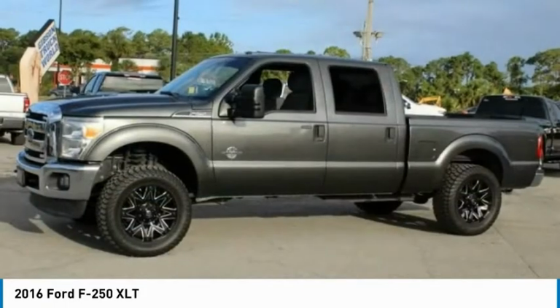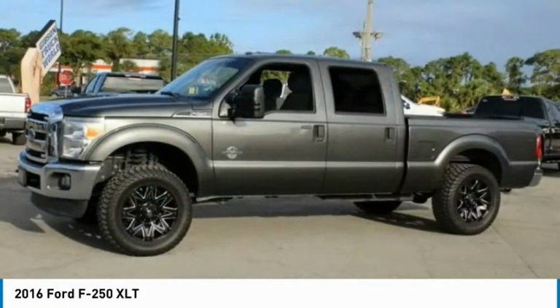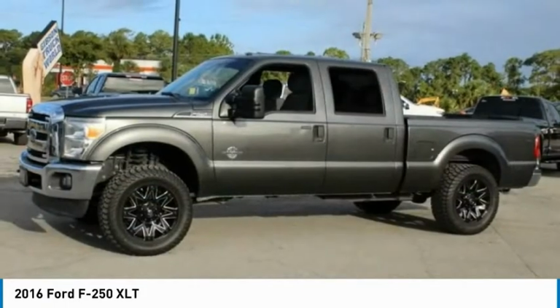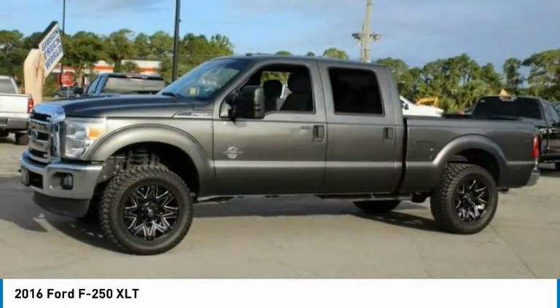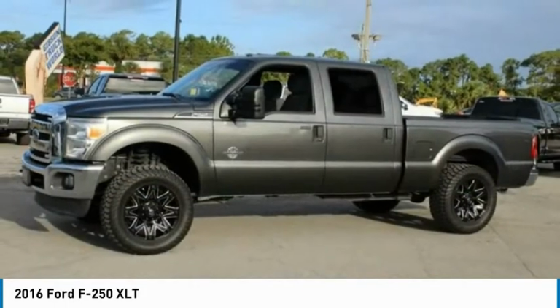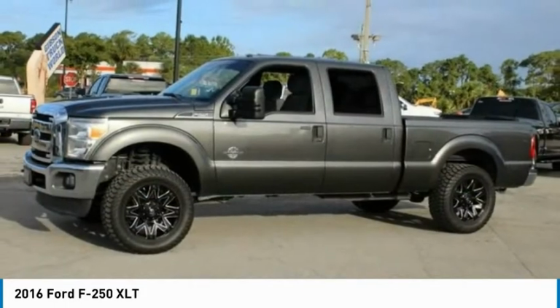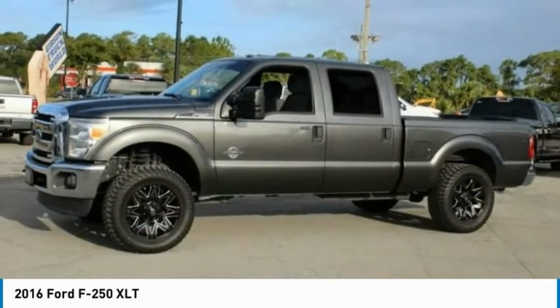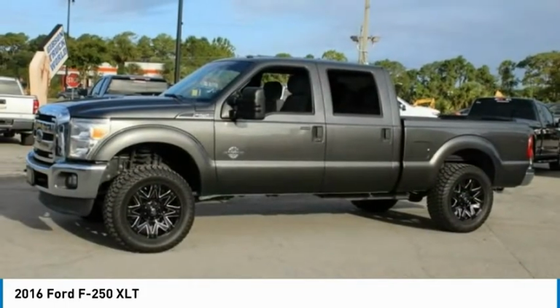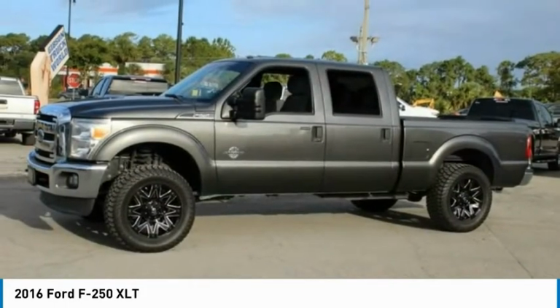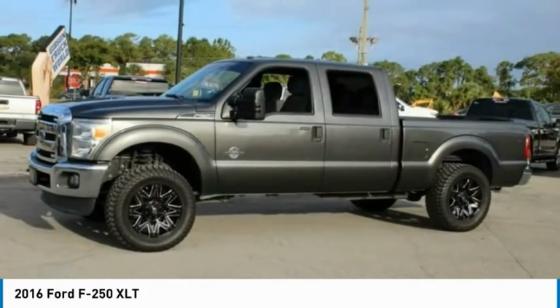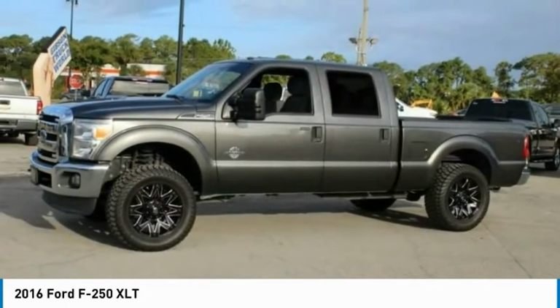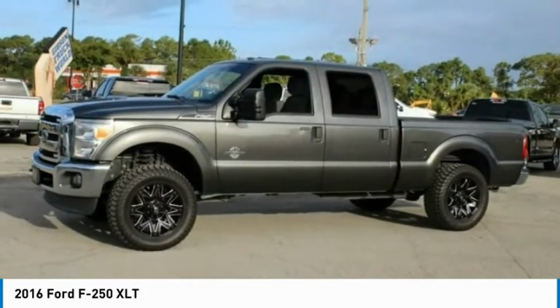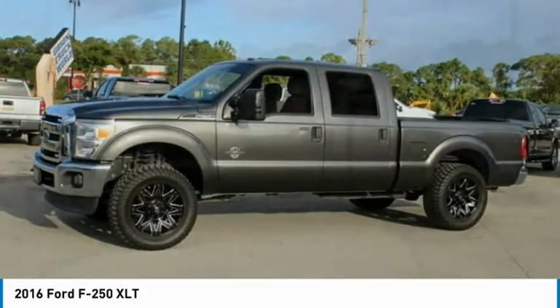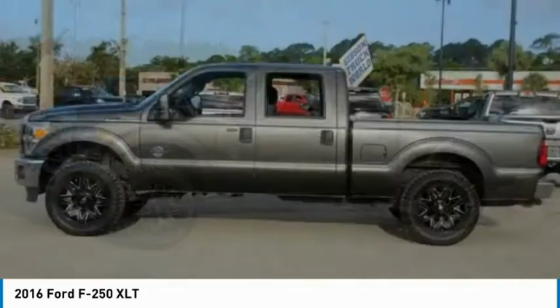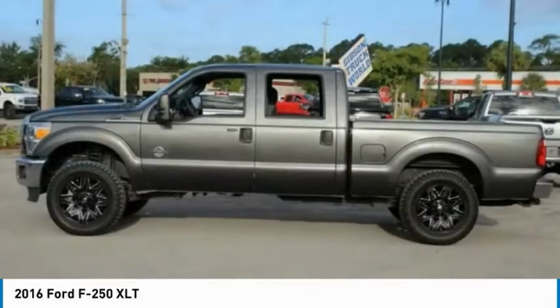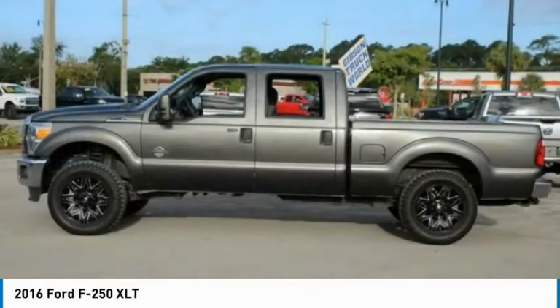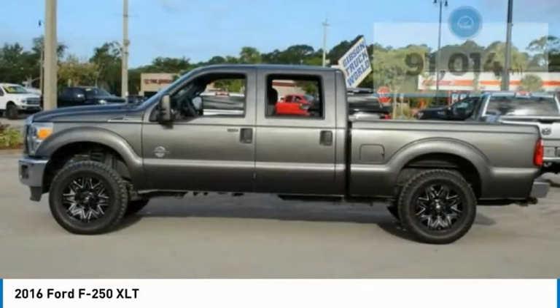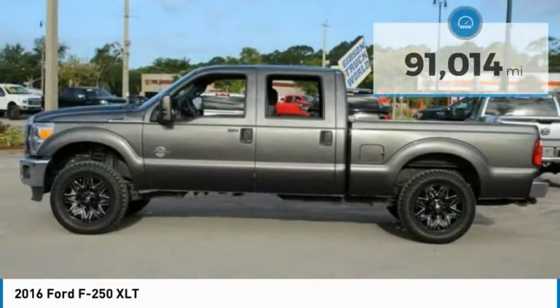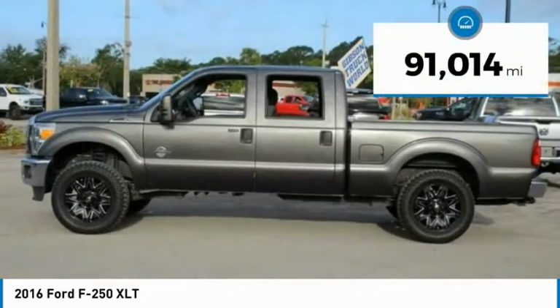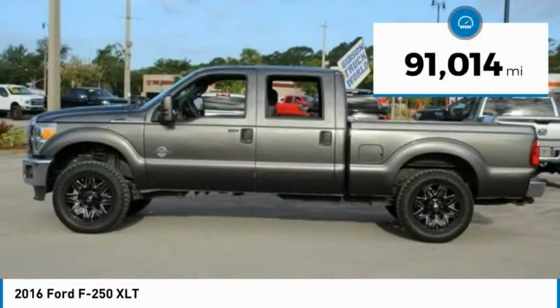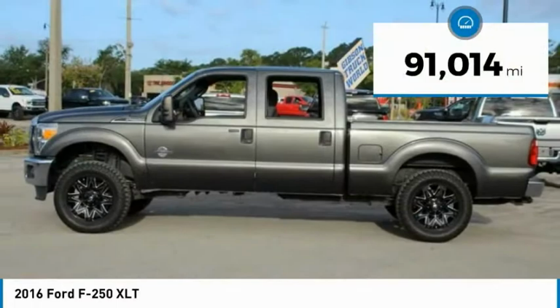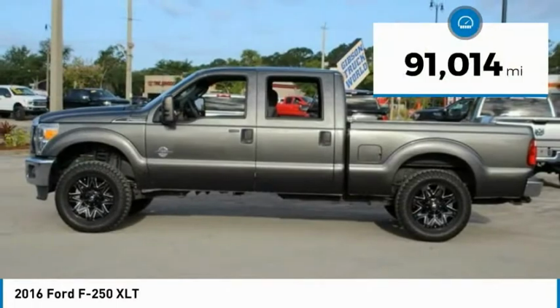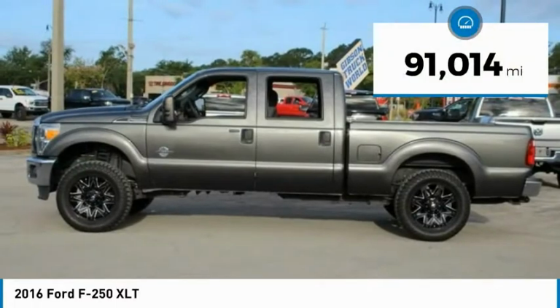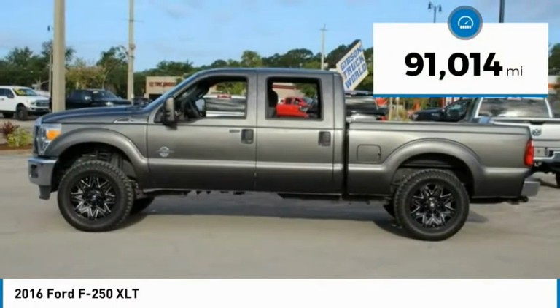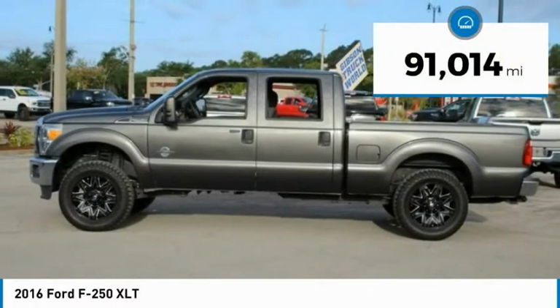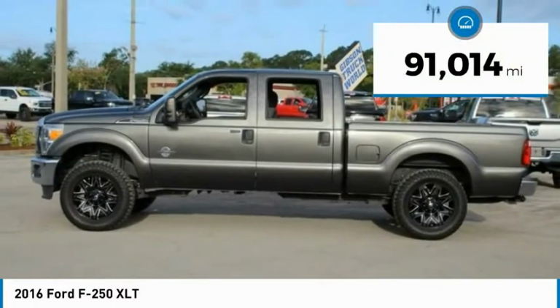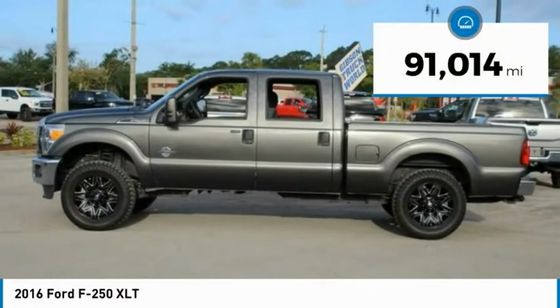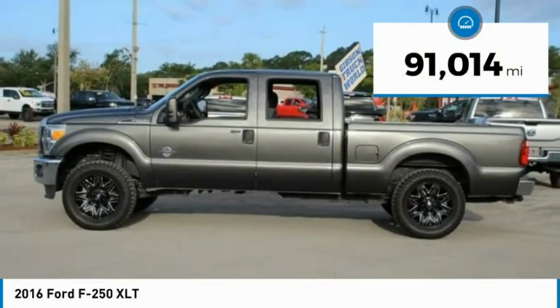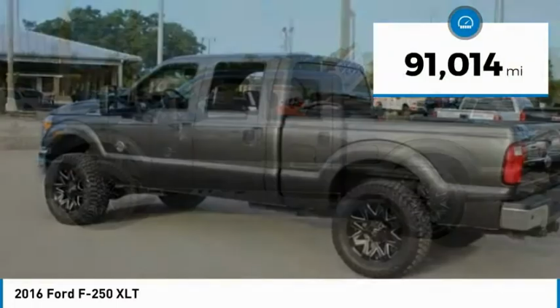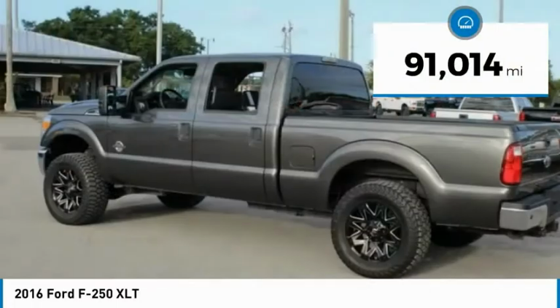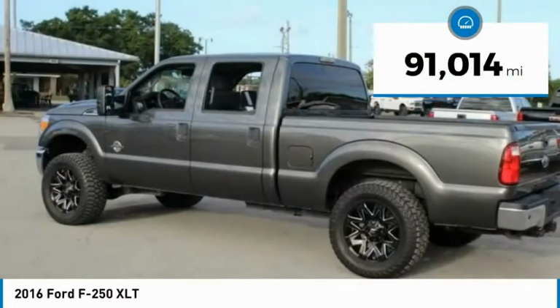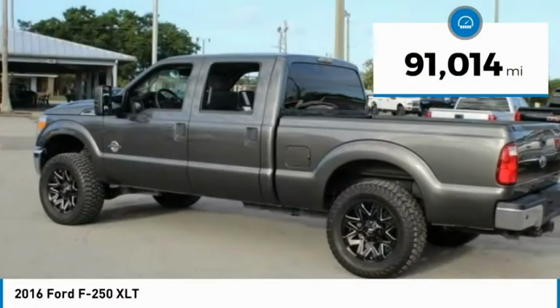Ford F-250 Super Duty. This vehicle has less than 95,000 miles.